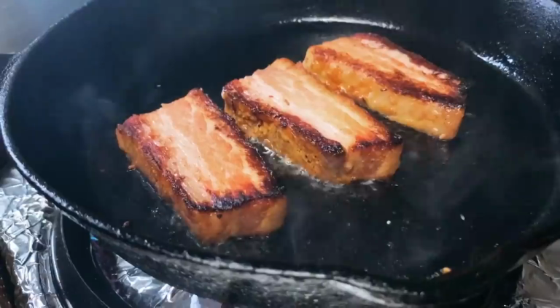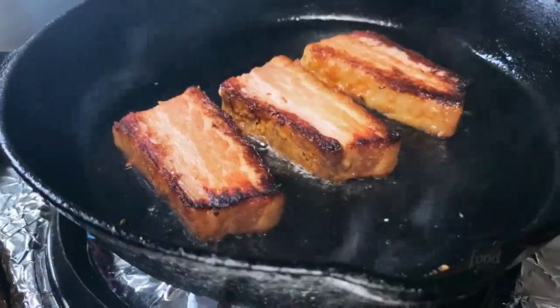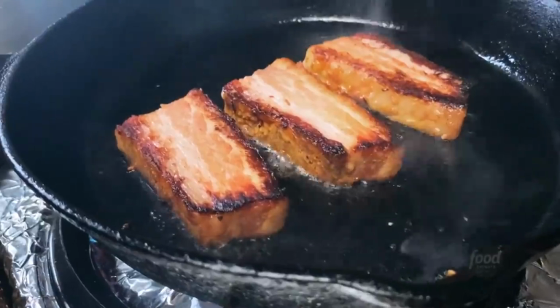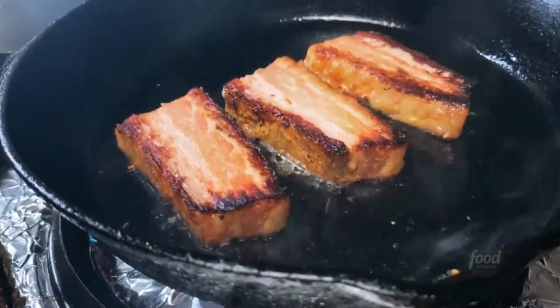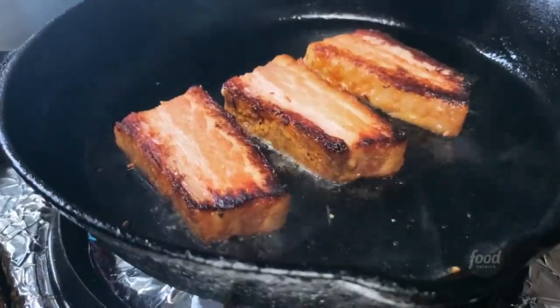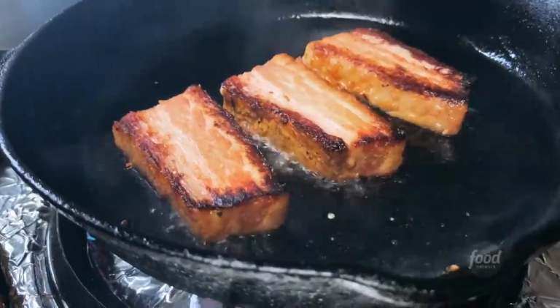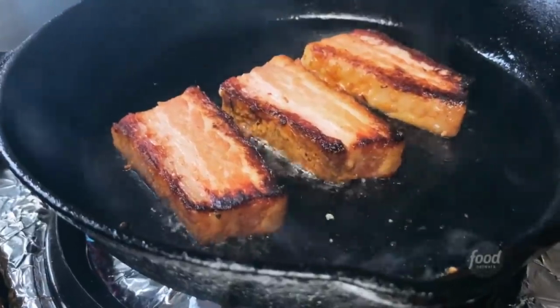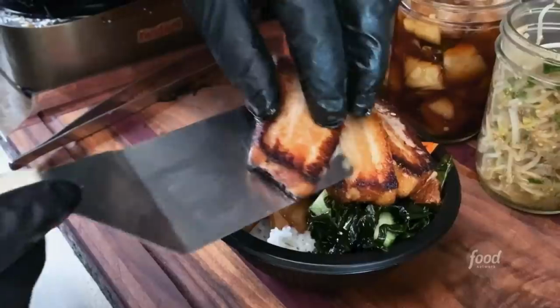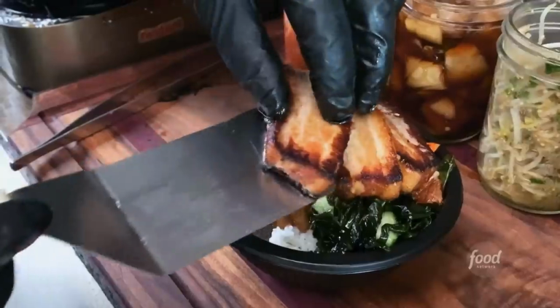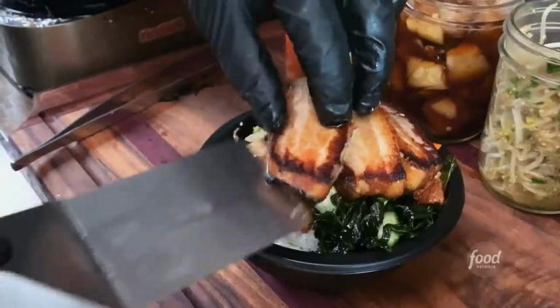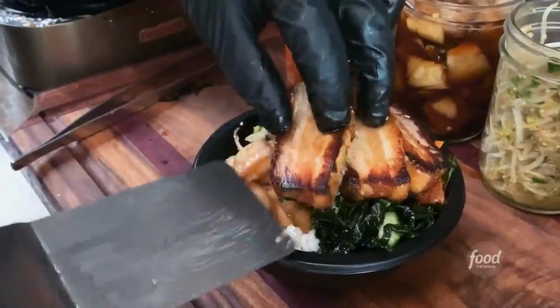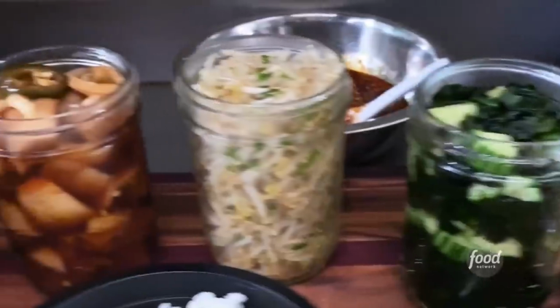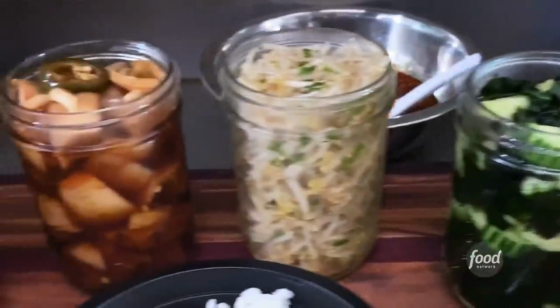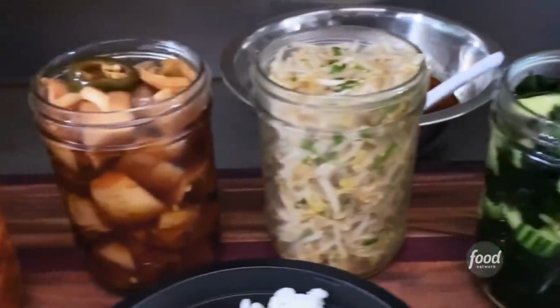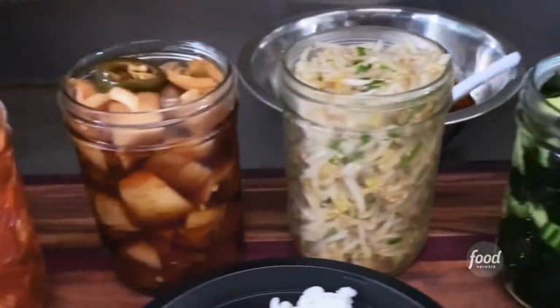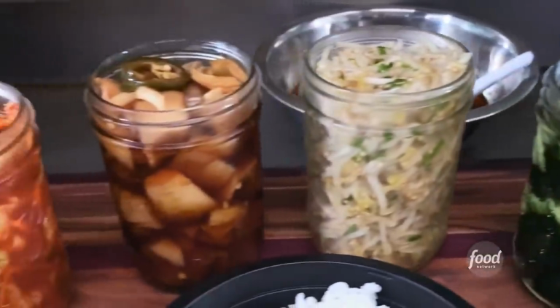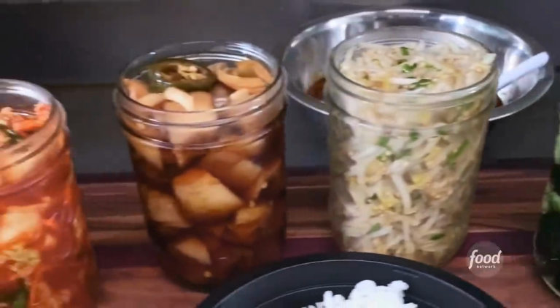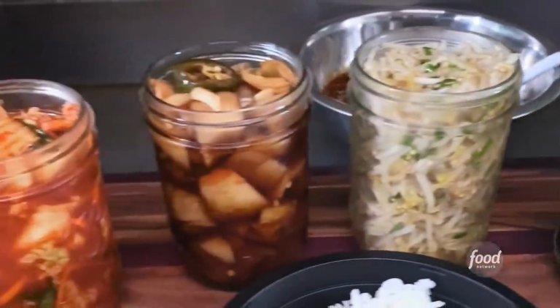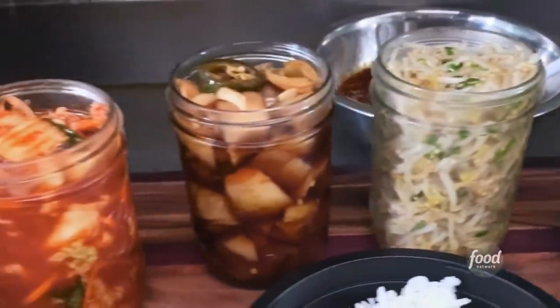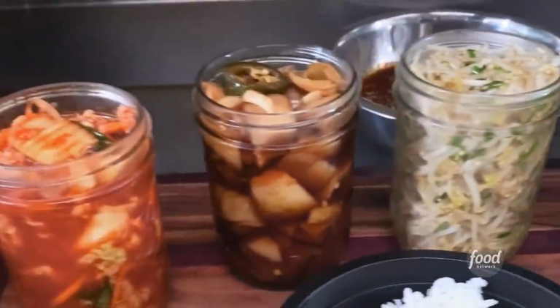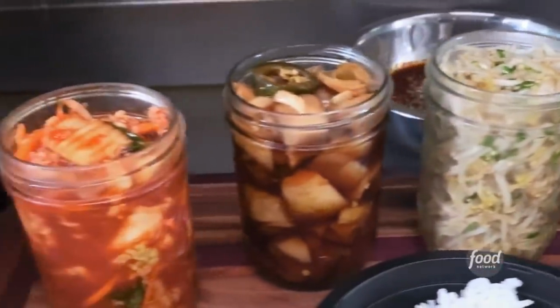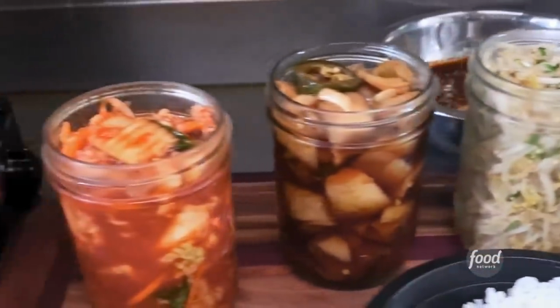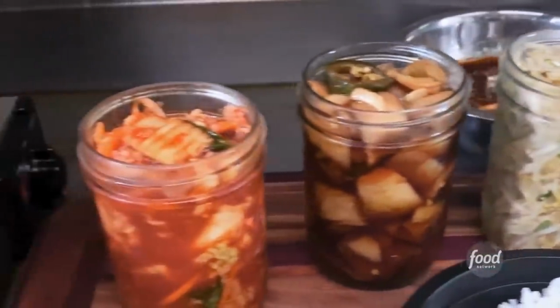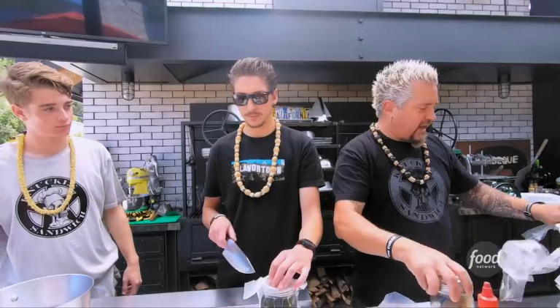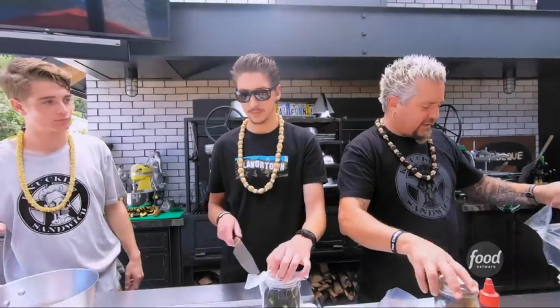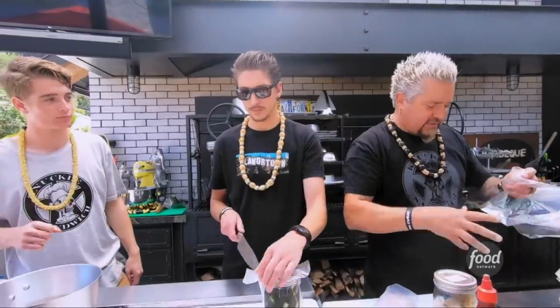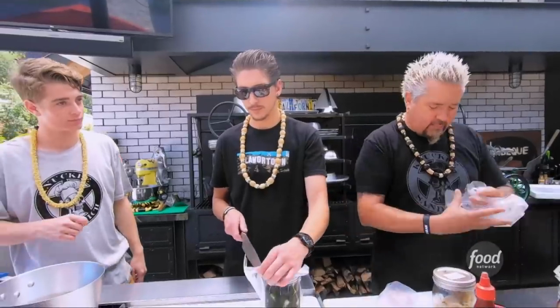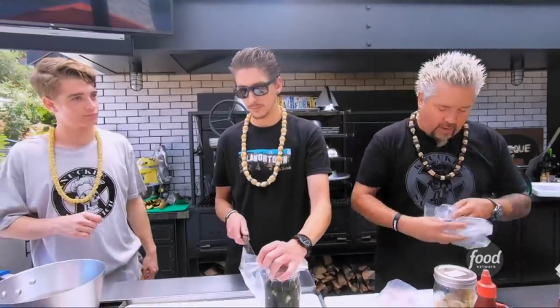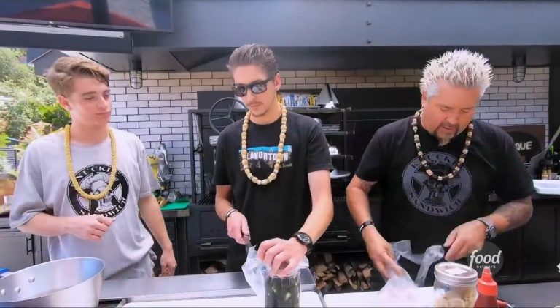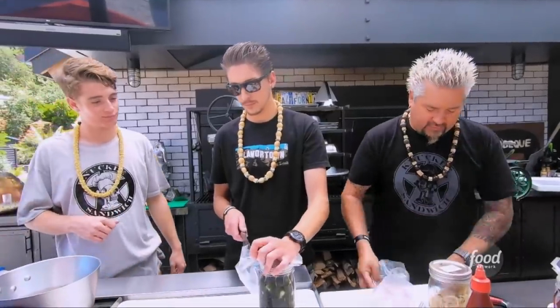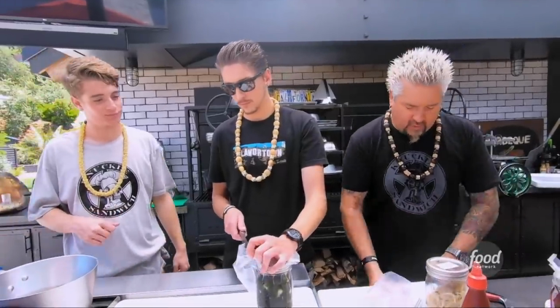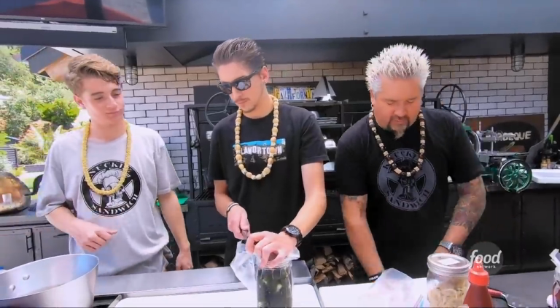We're going to do the Seoul Bowl, which is a crispy Korean pork belly bowl. I got the steamed white rice going.